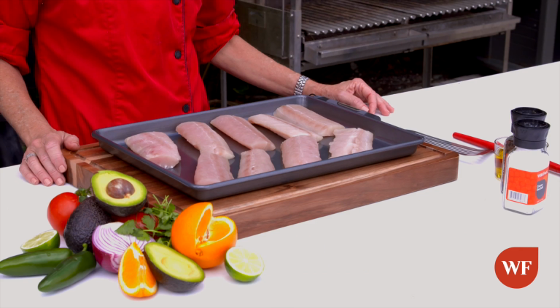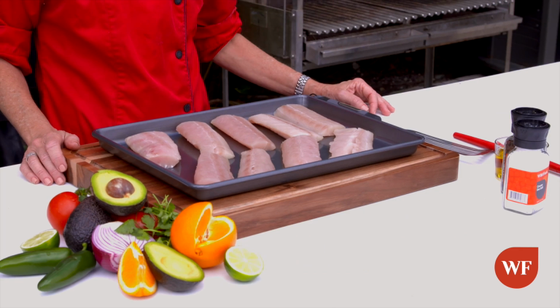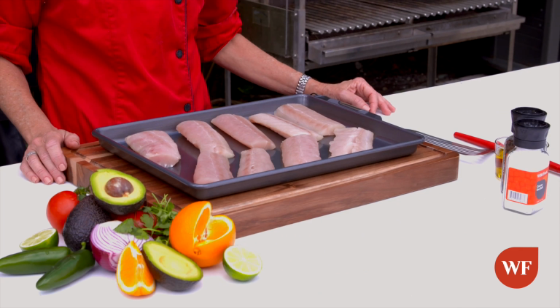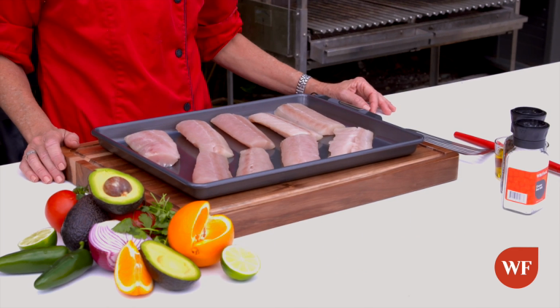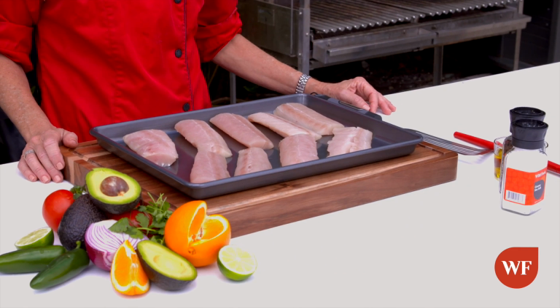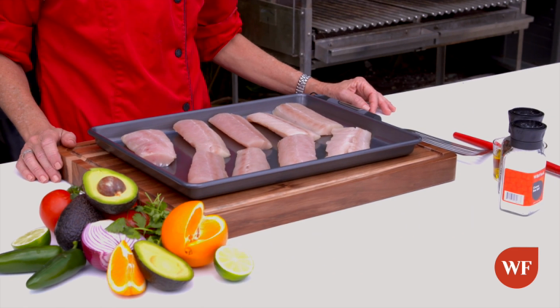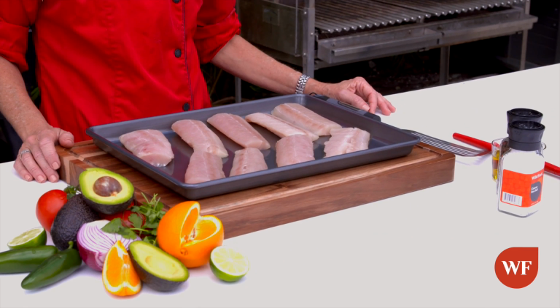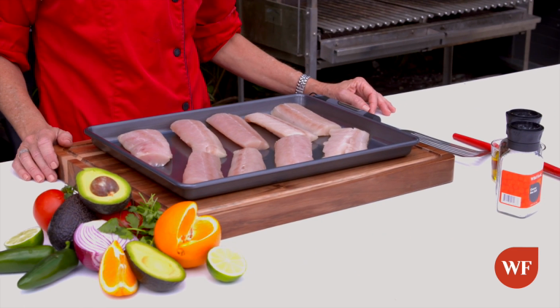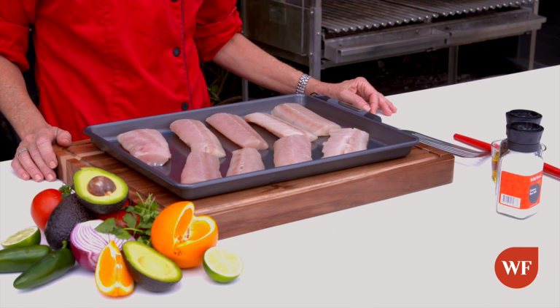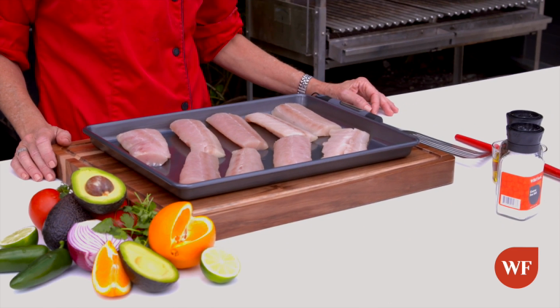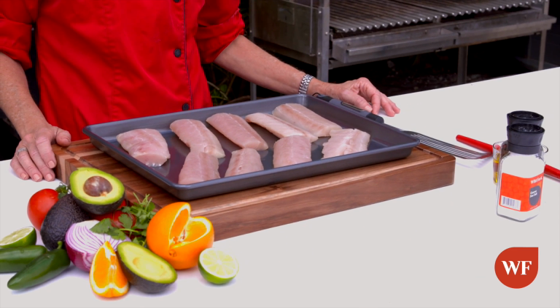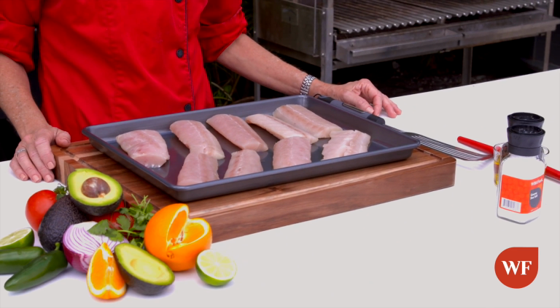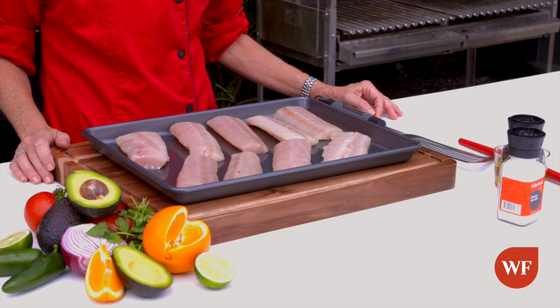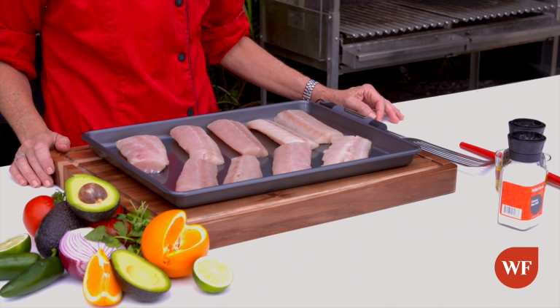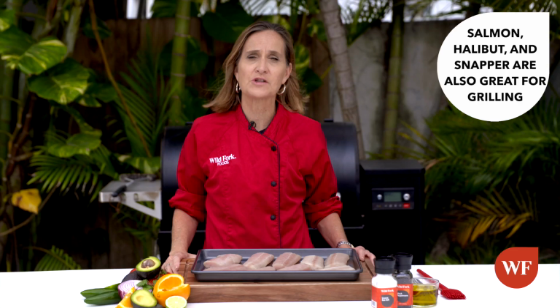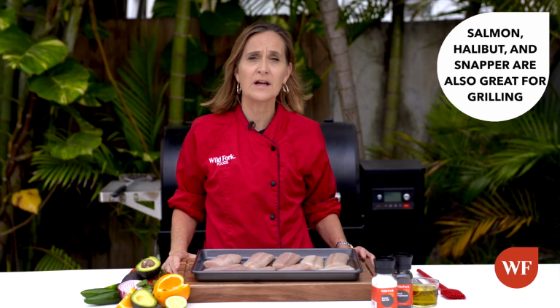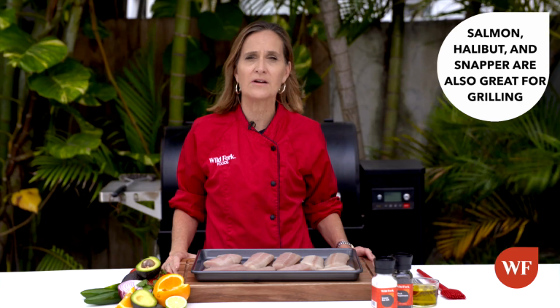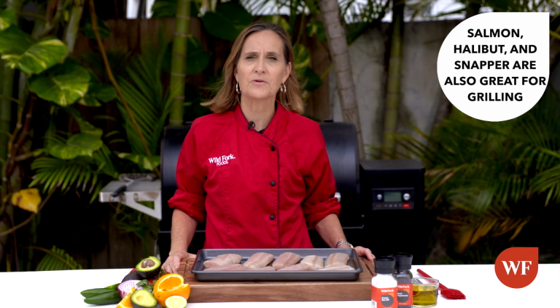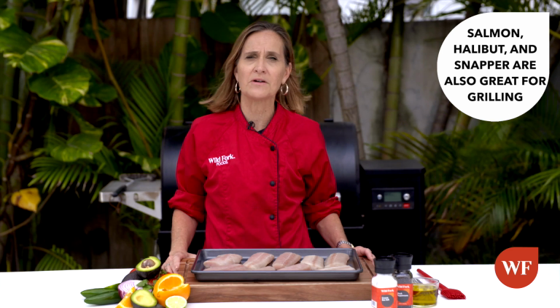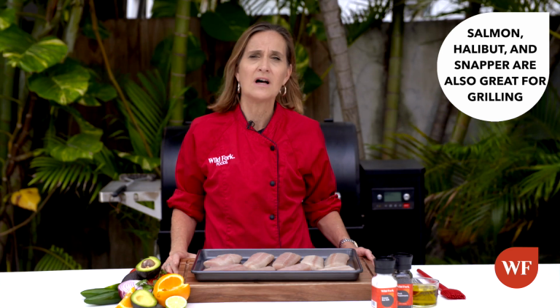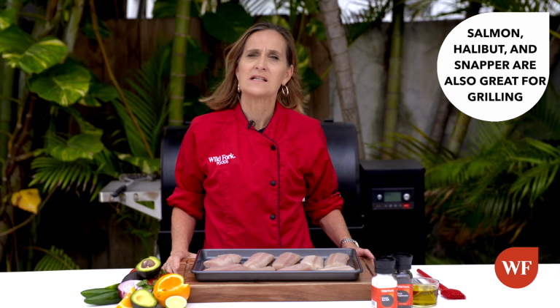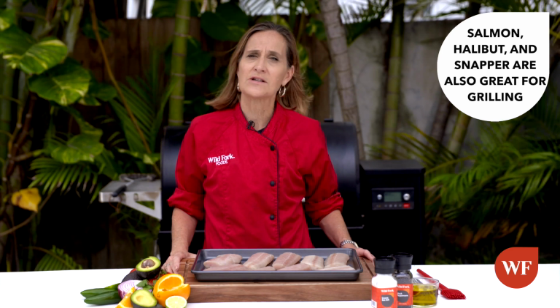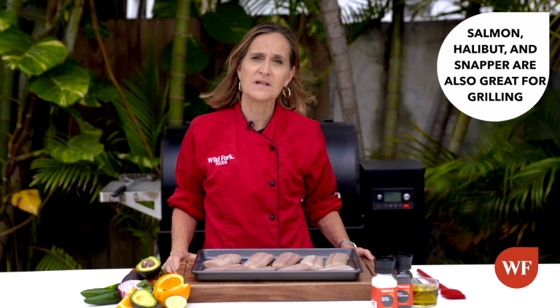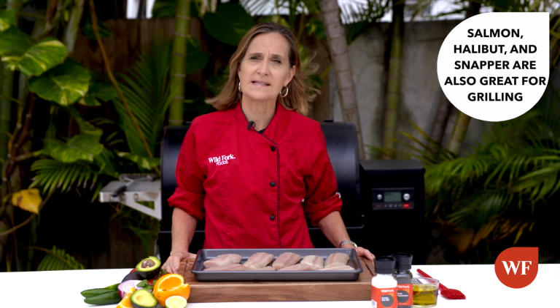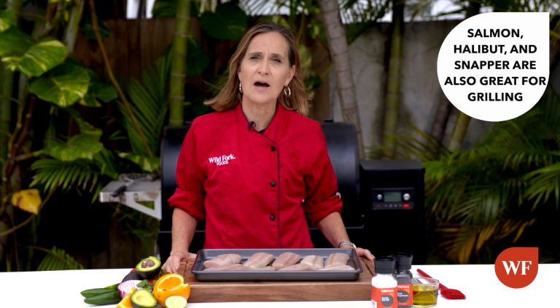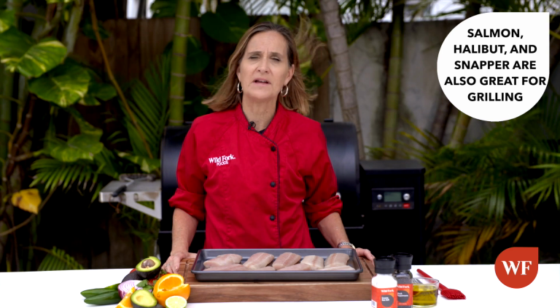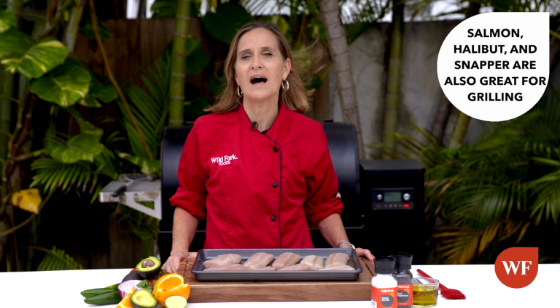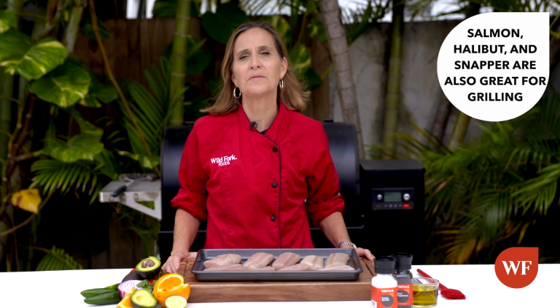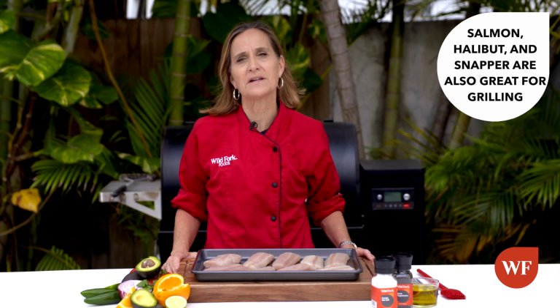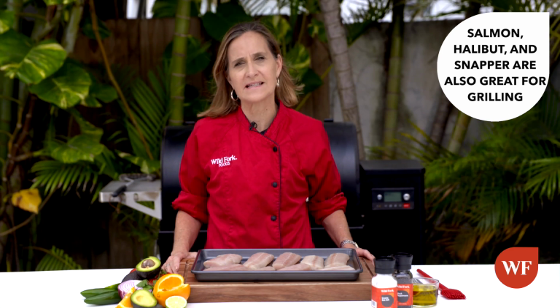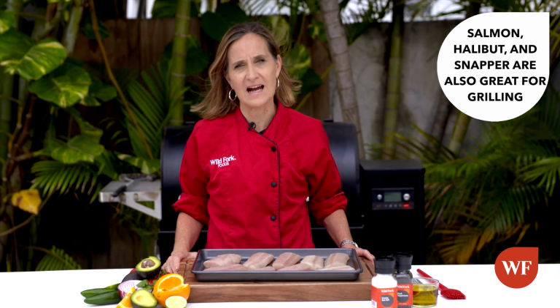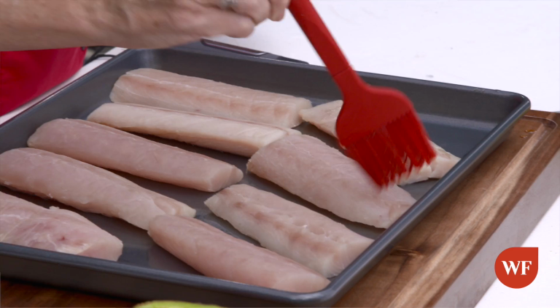Mahi-mahi is a firm white flesh fish. It's great on the grill, so is salmon, halibut, and snapper.